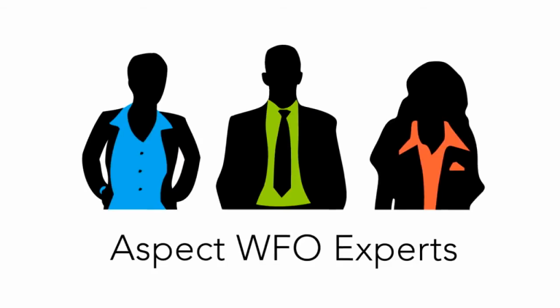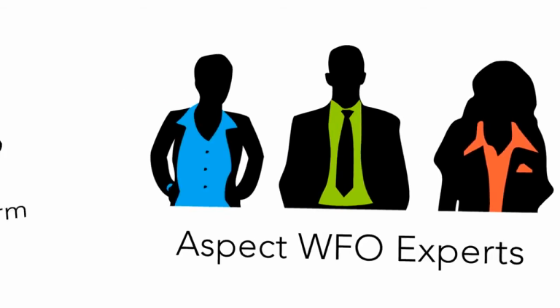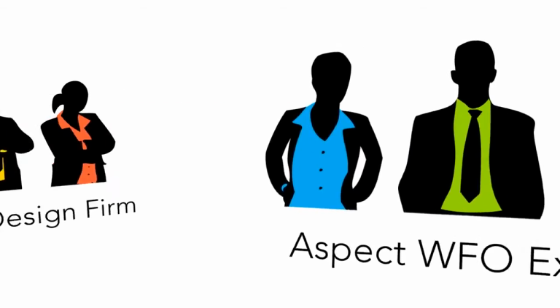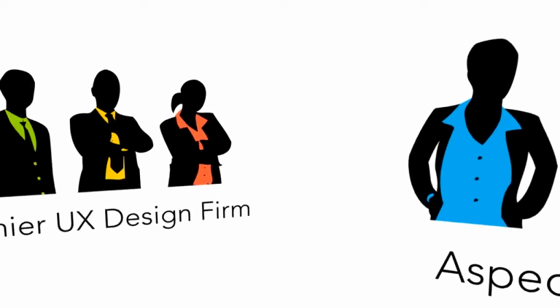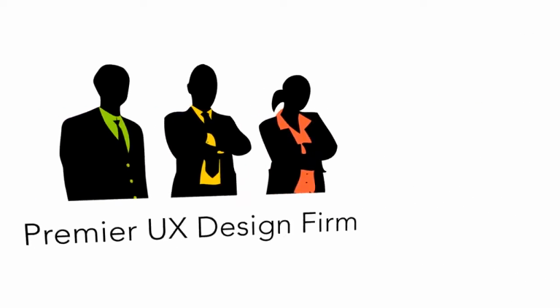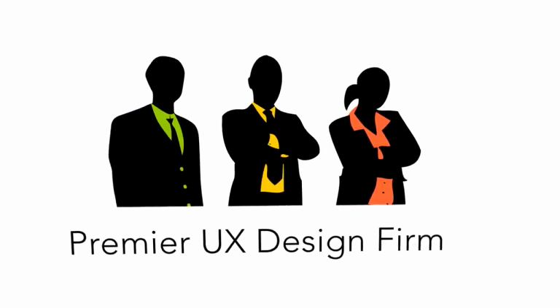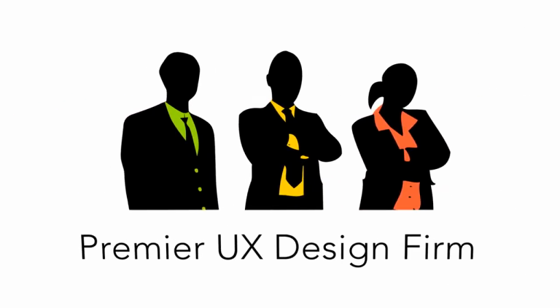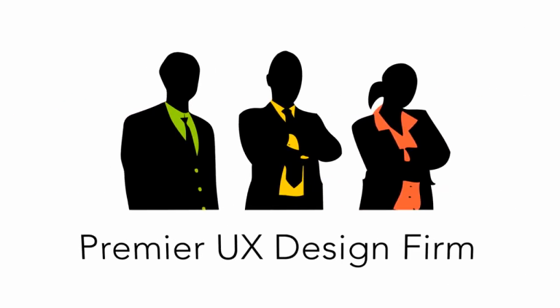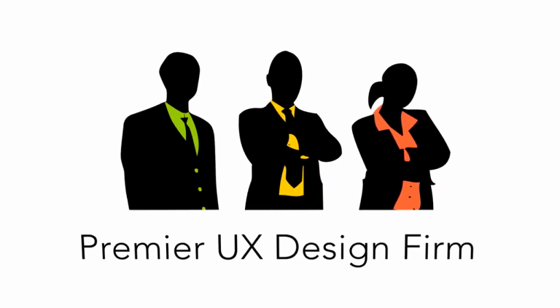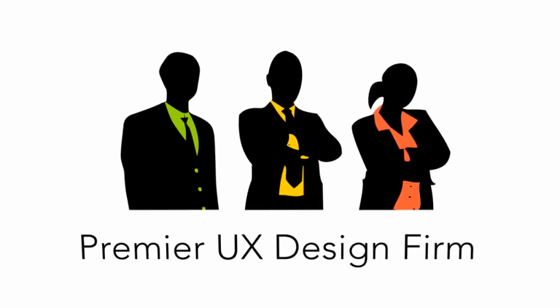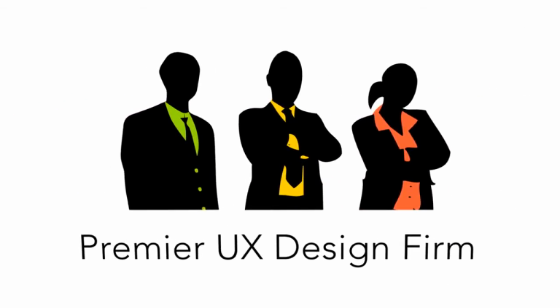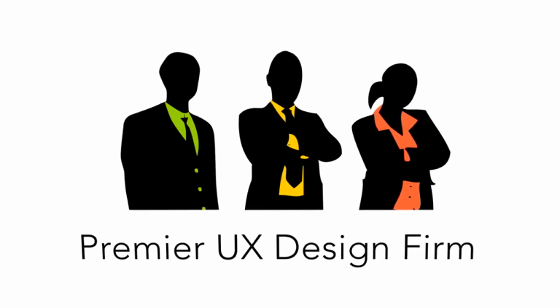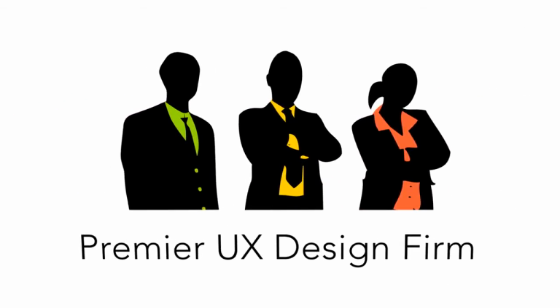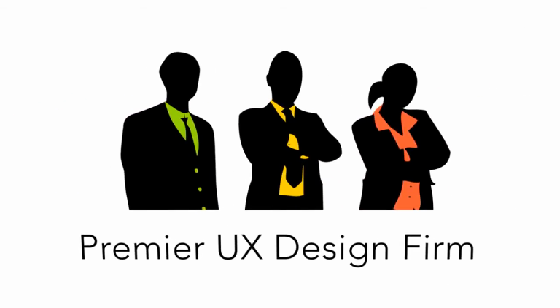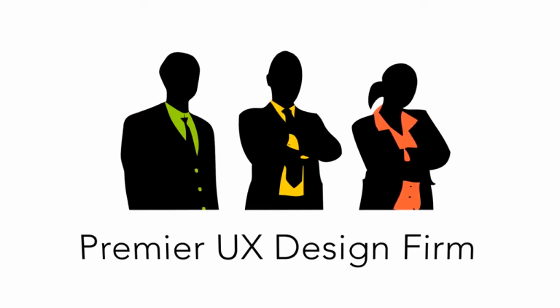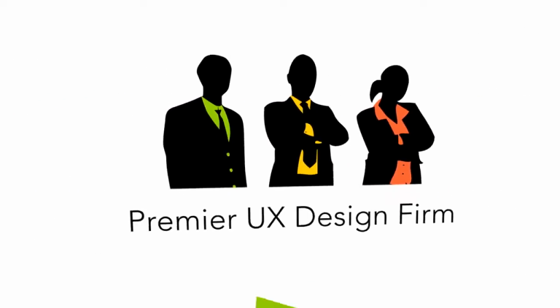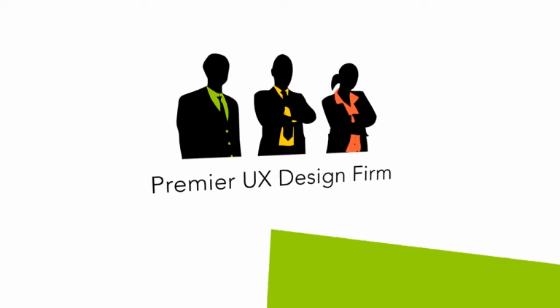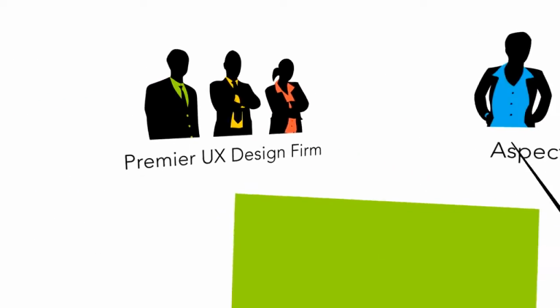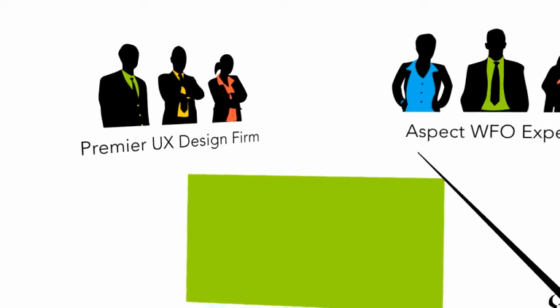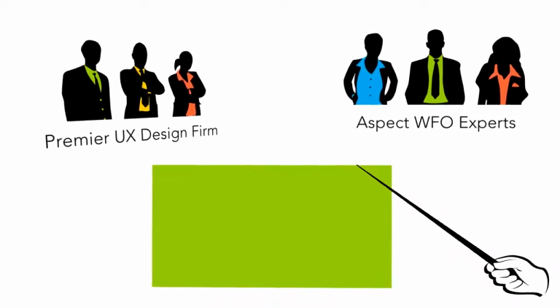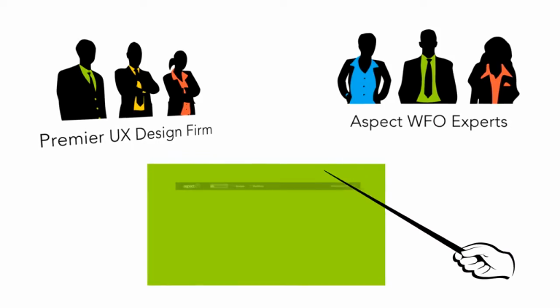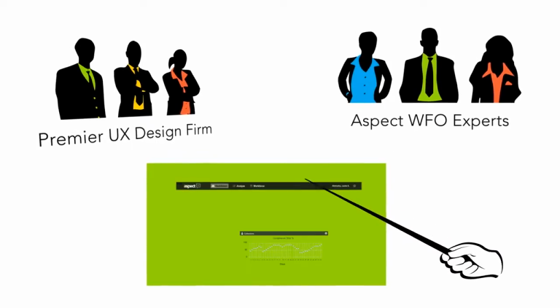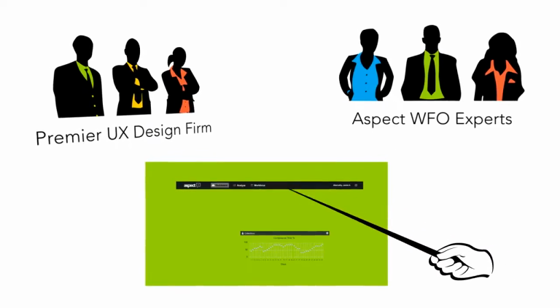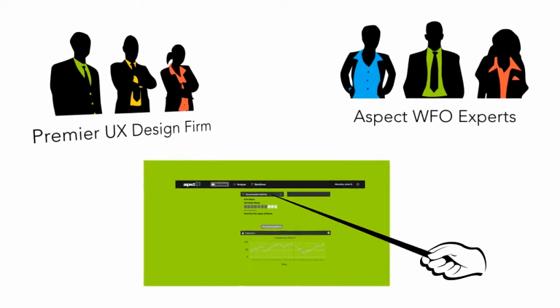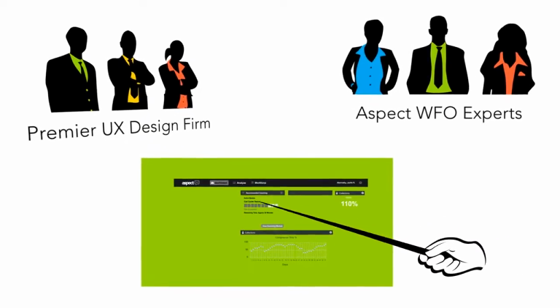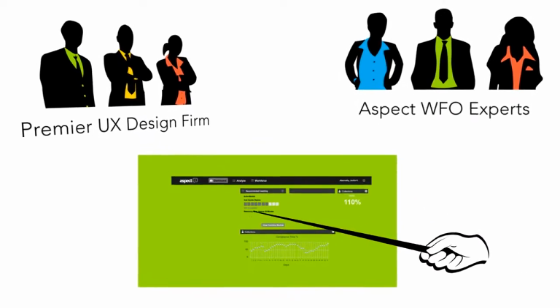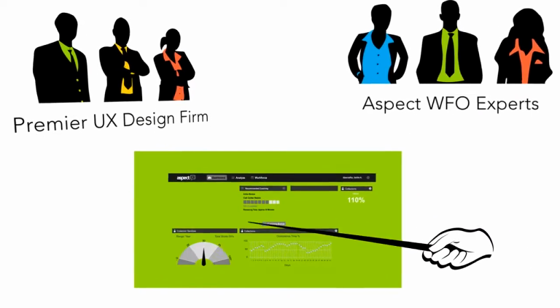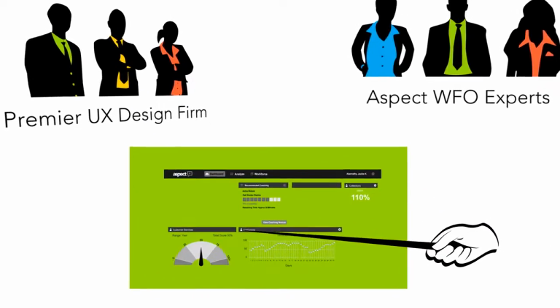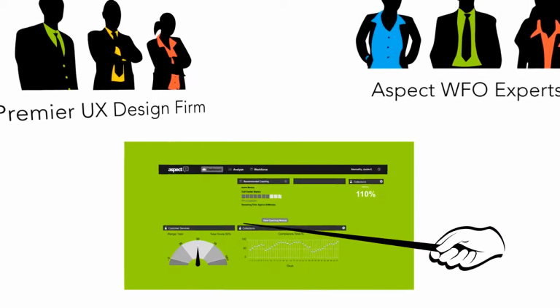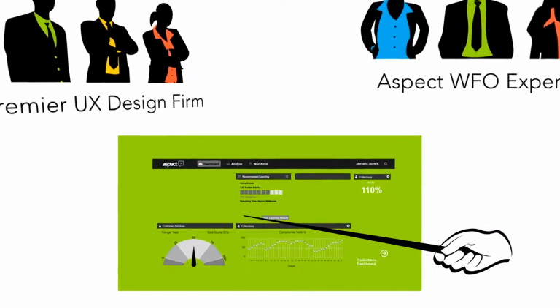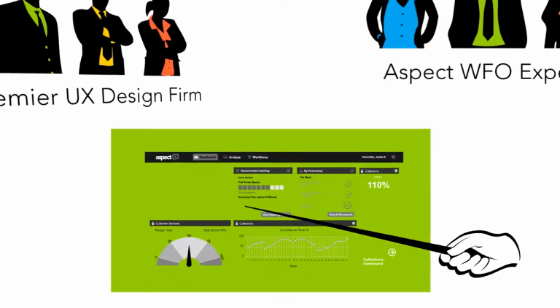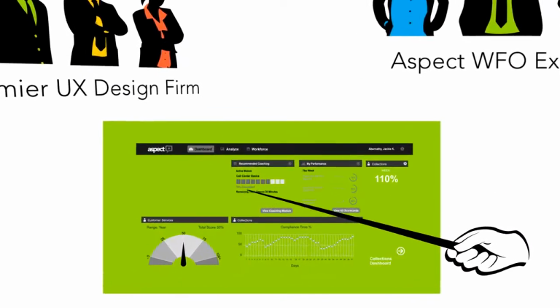We developed prototype systems drawing from Aspect's best minds in workforce optimization as well as some of the world's premier user experience design firms. Then we systematically tested specific icons, widgets, and dashboards.